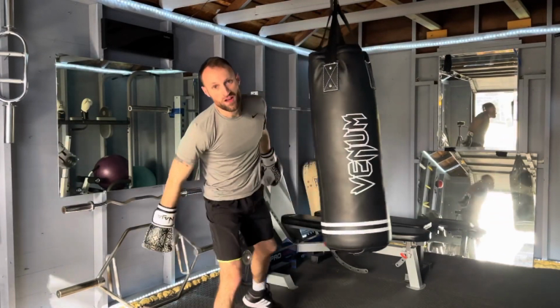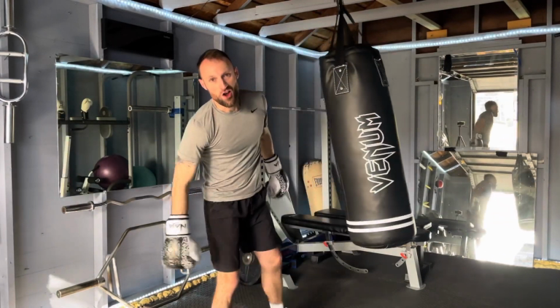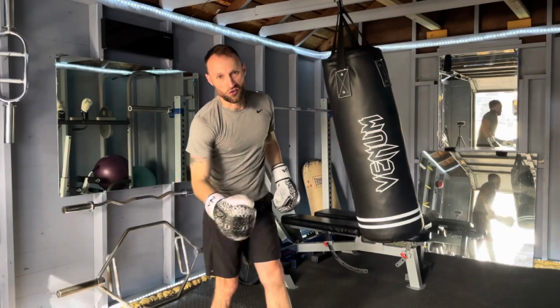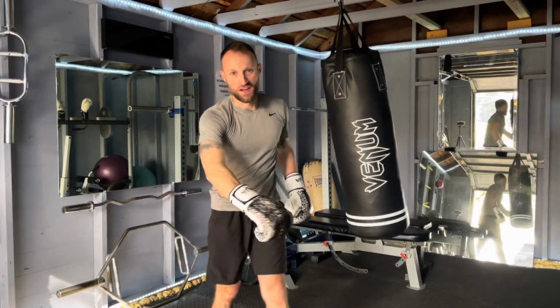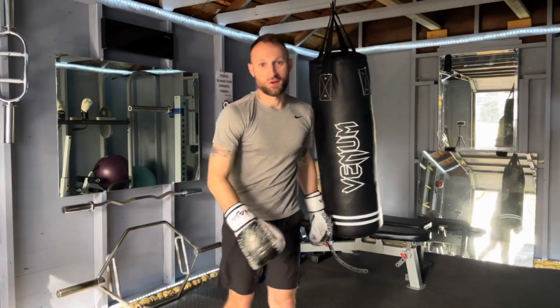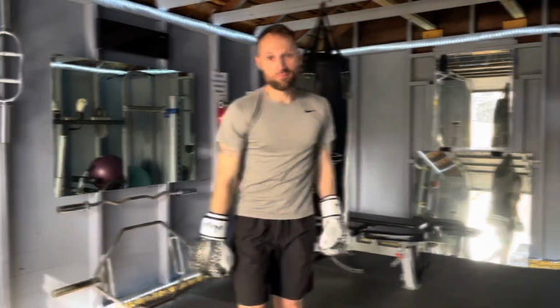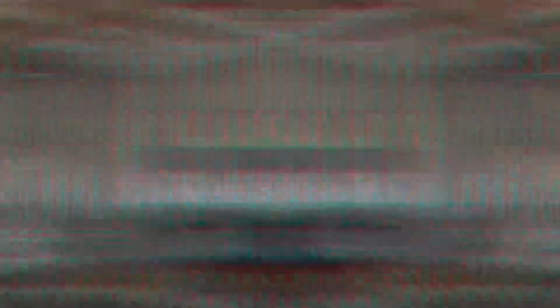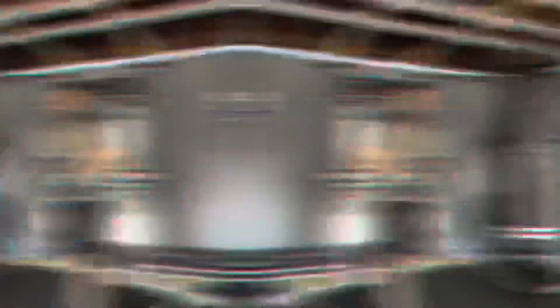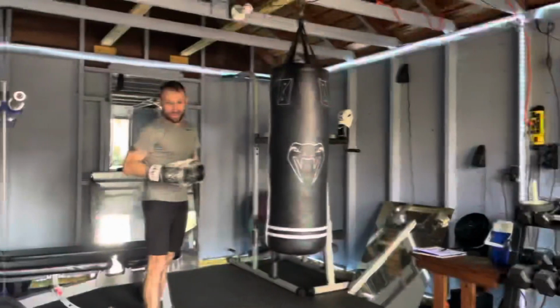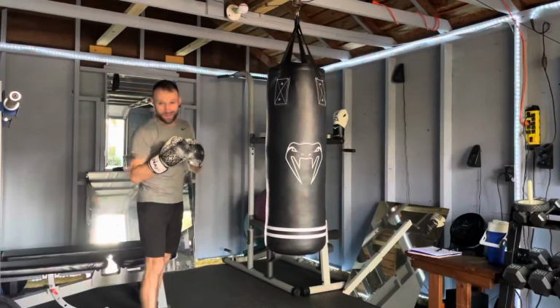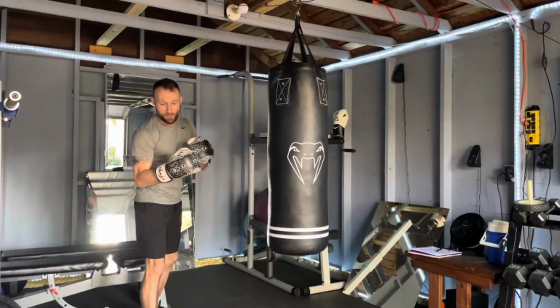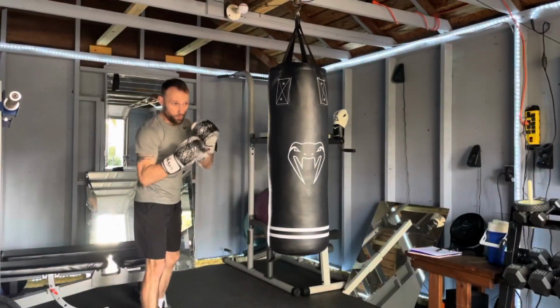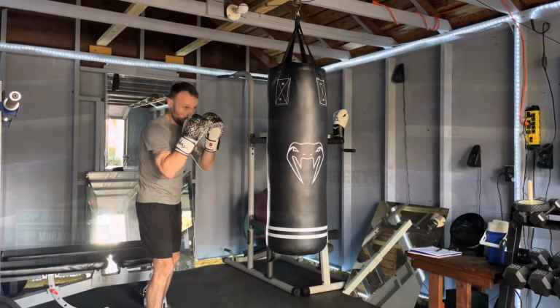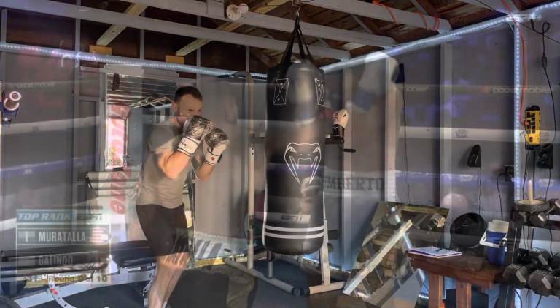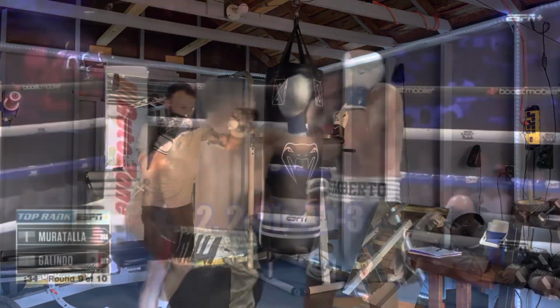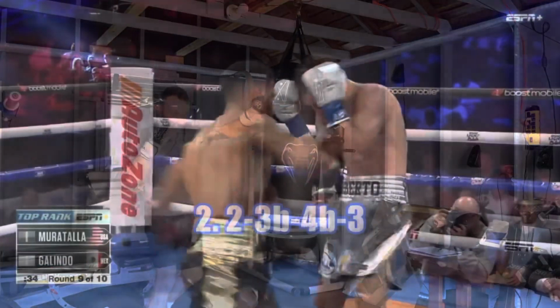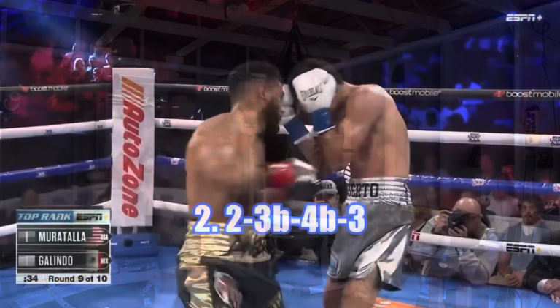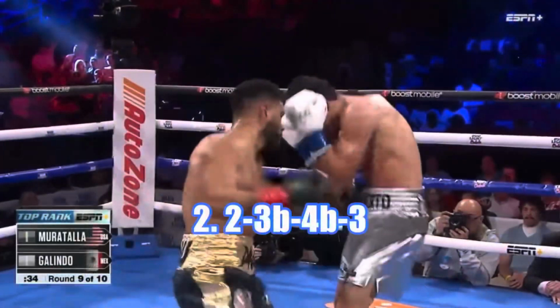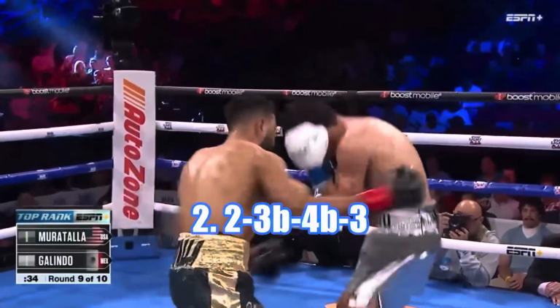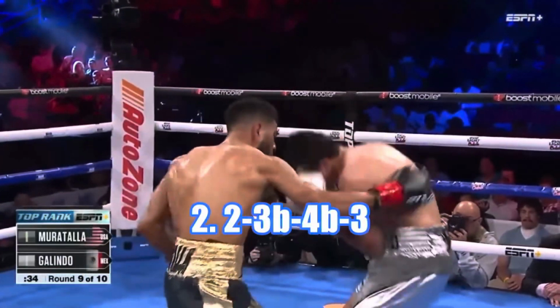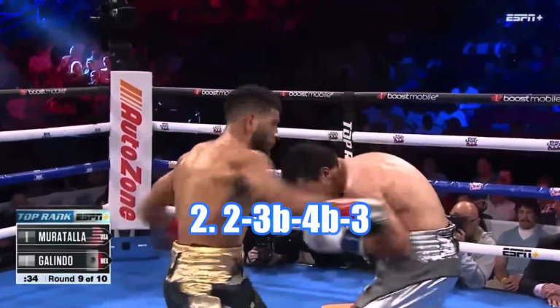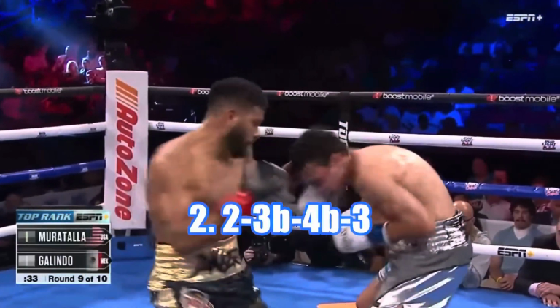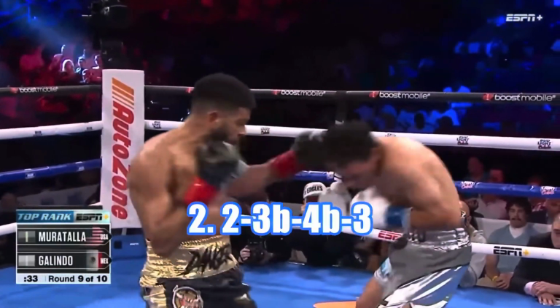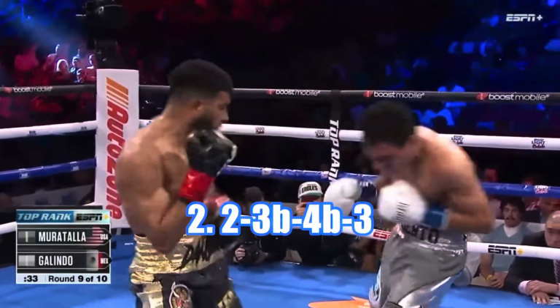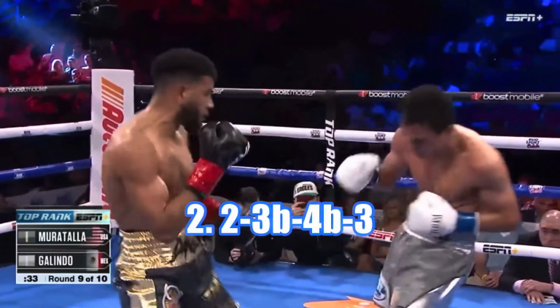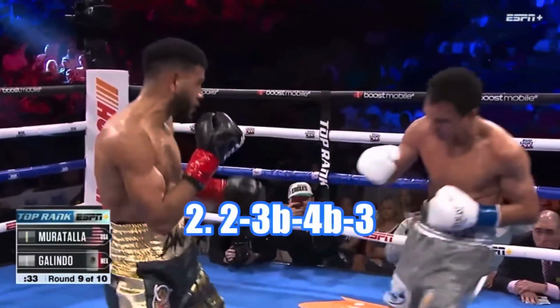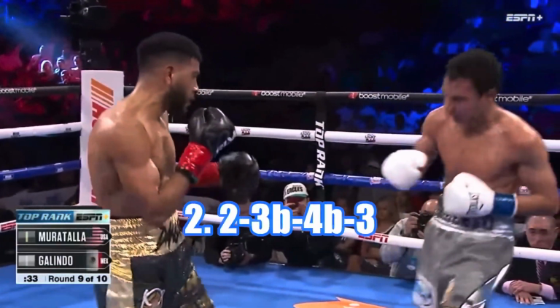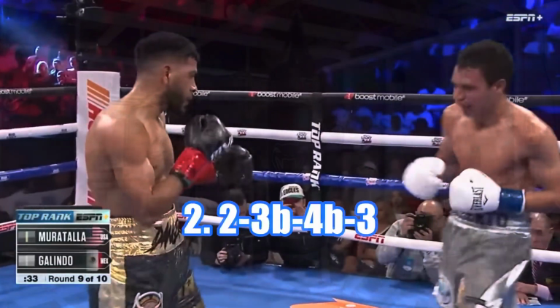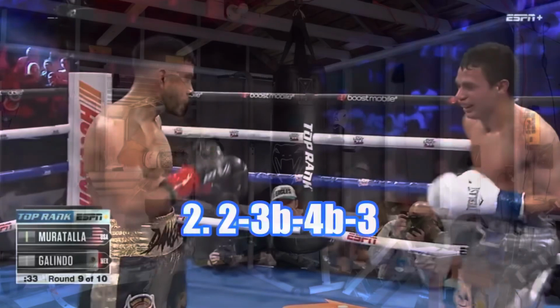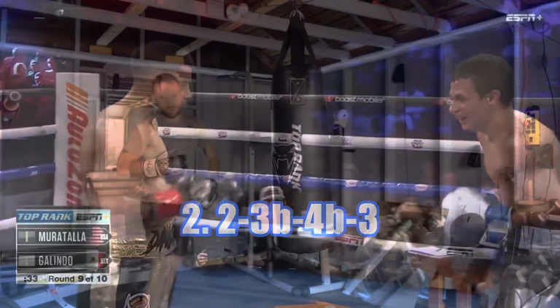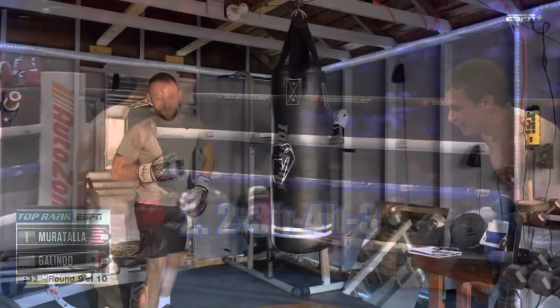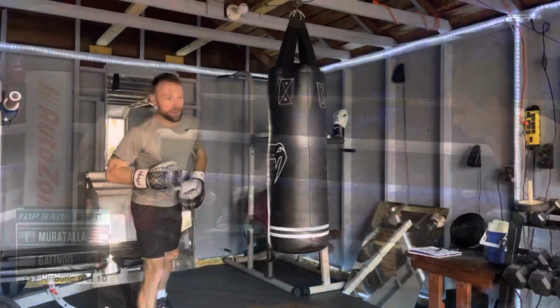On to the next one. The second combo I'm working on is across, hook body, hook body, back upstairs, hook to the head.